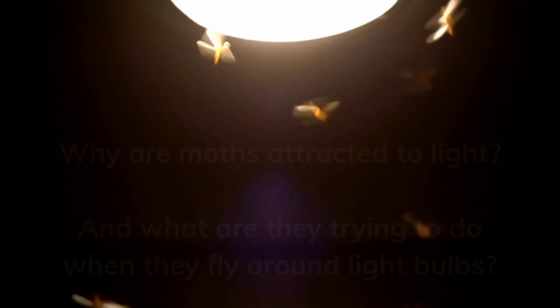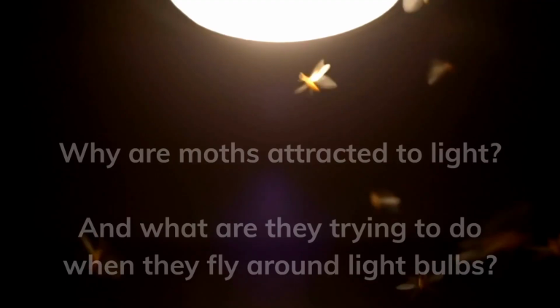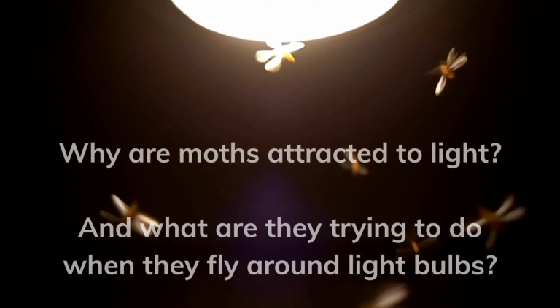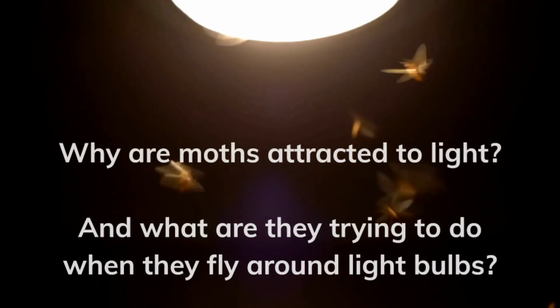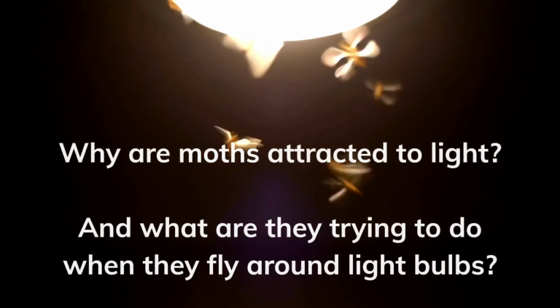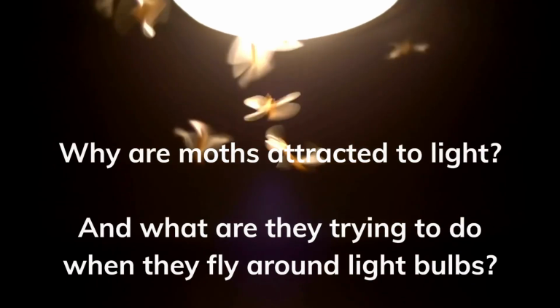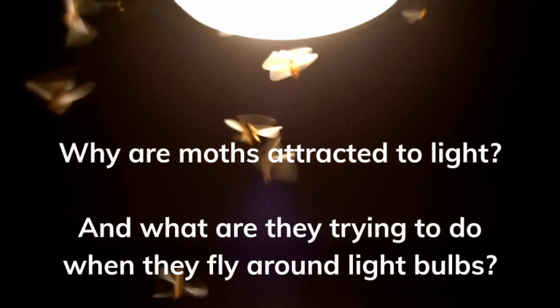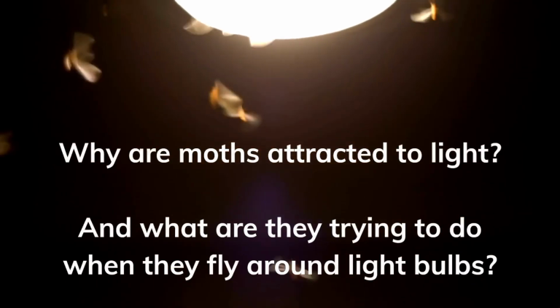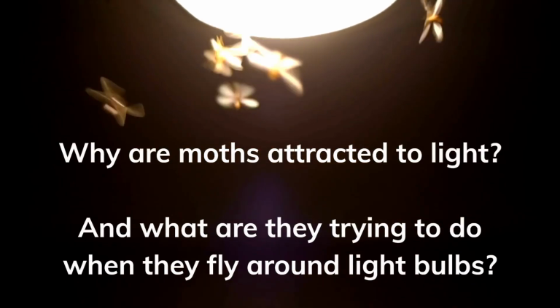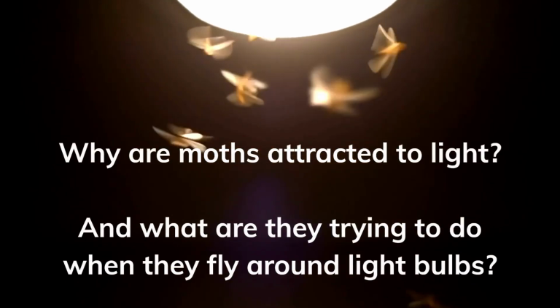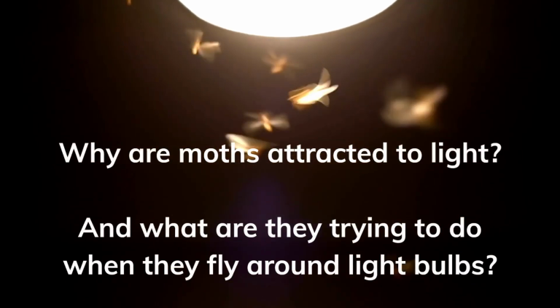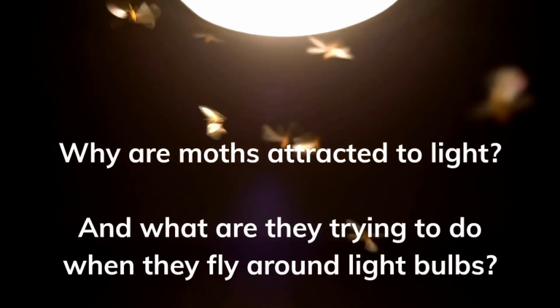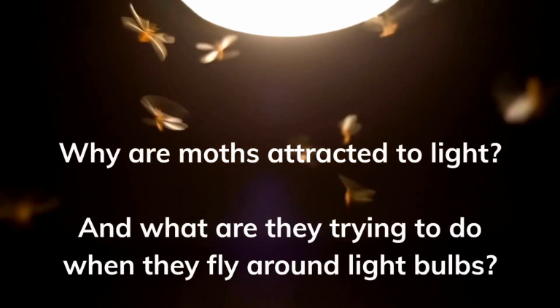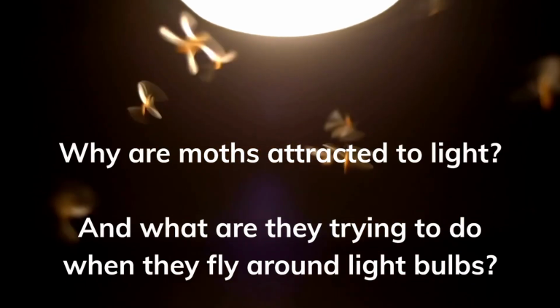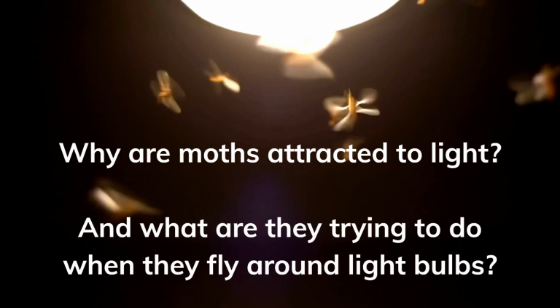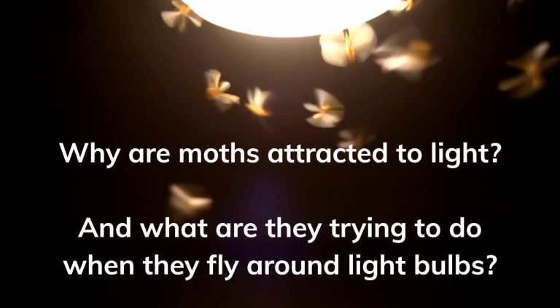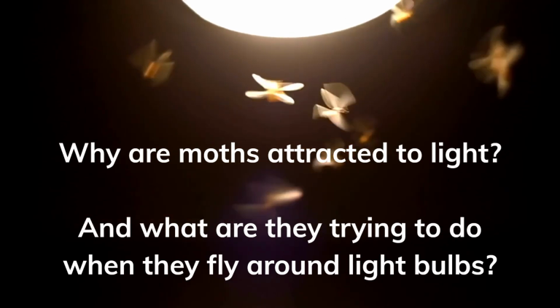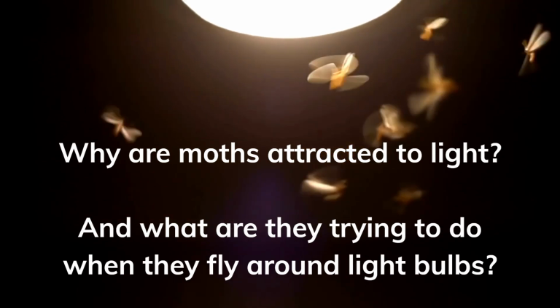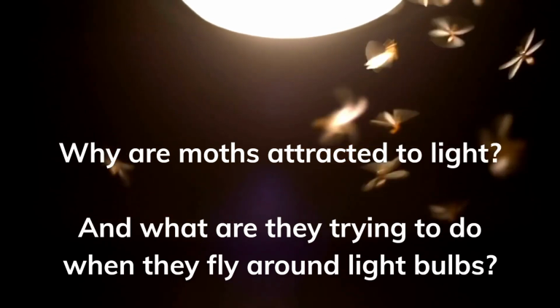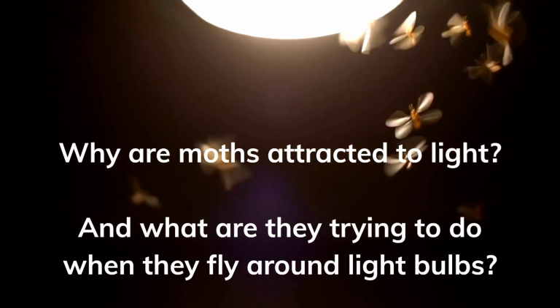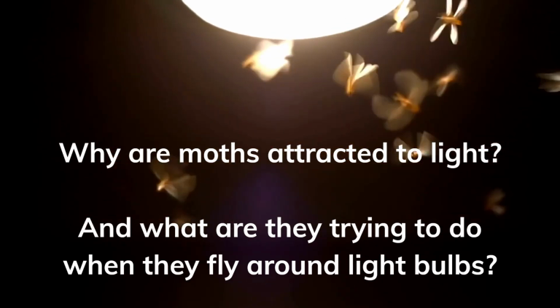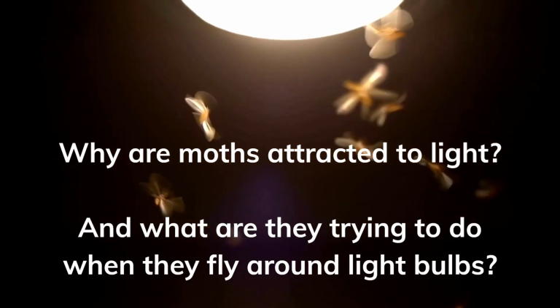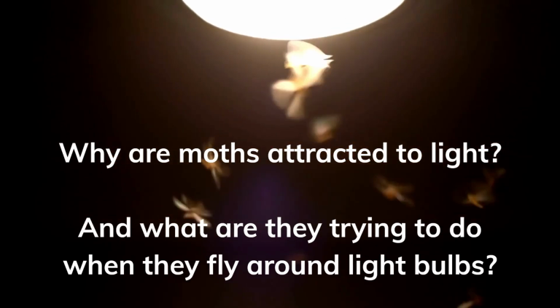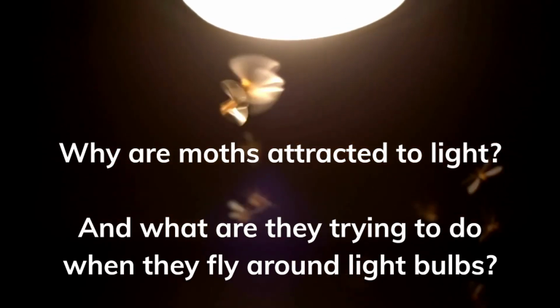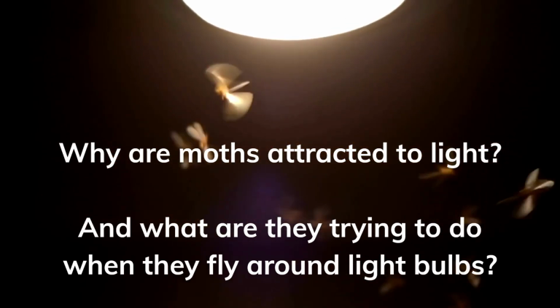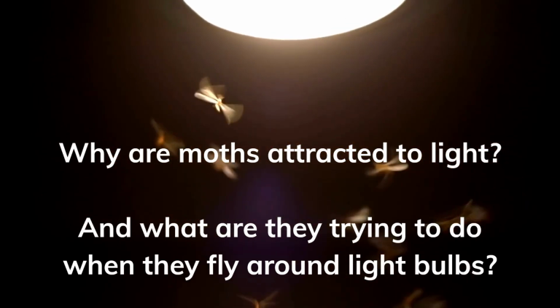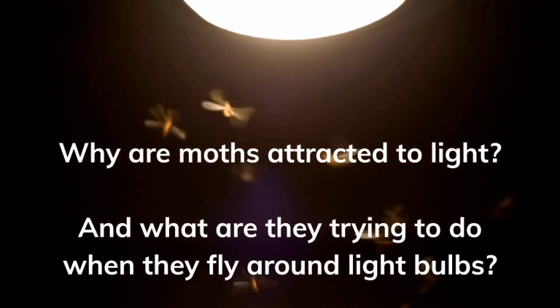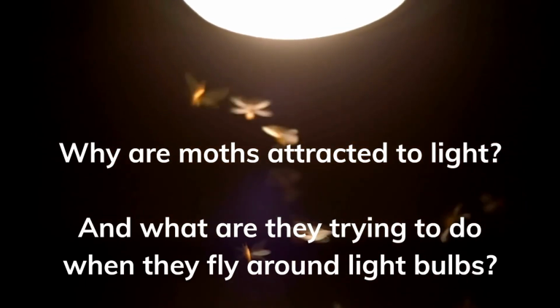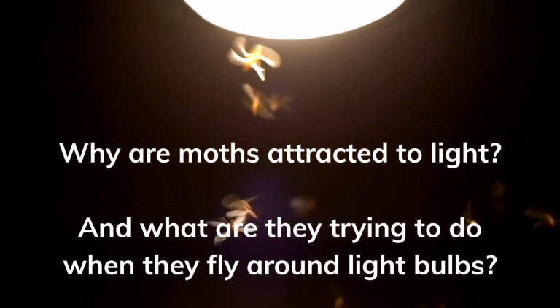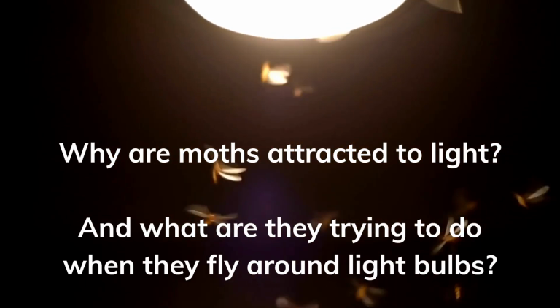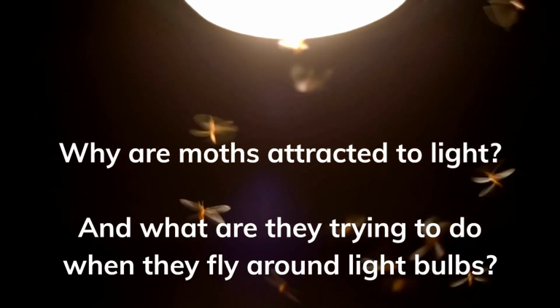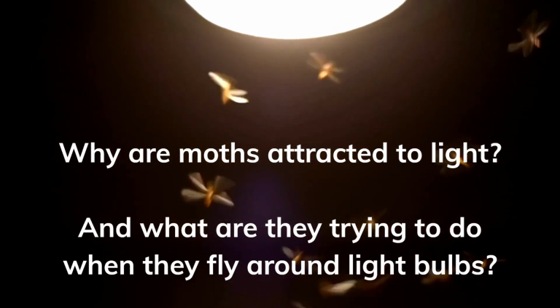Why are moths attracted to light? And what are they trying to do when they fly around light bulbs?